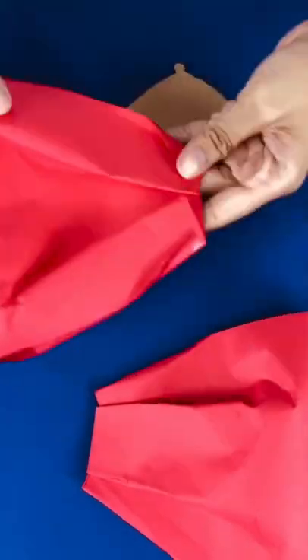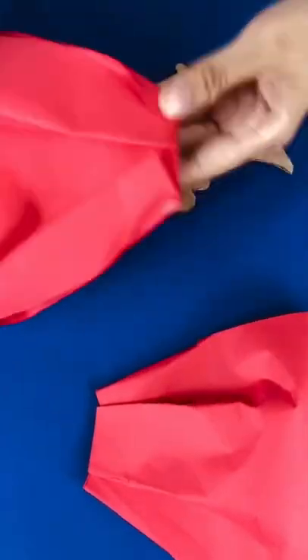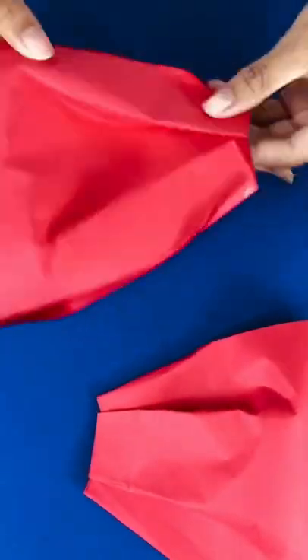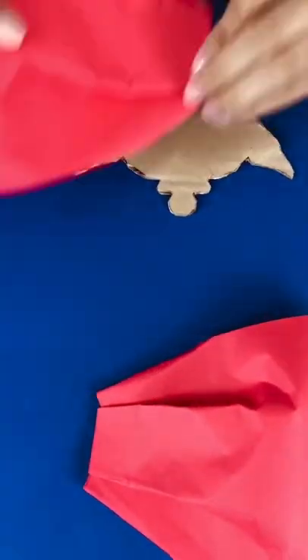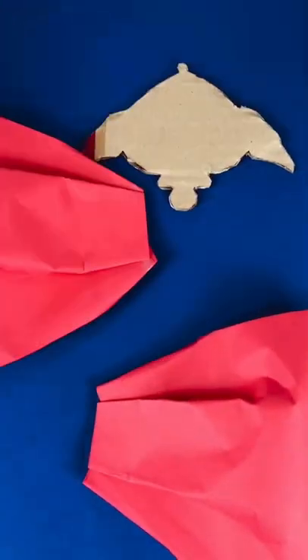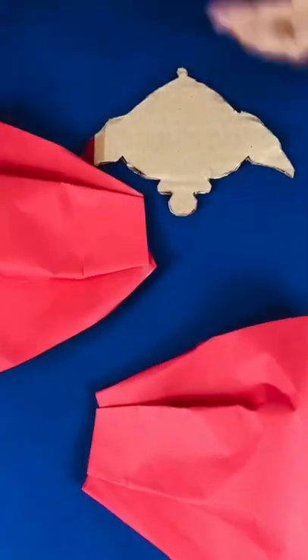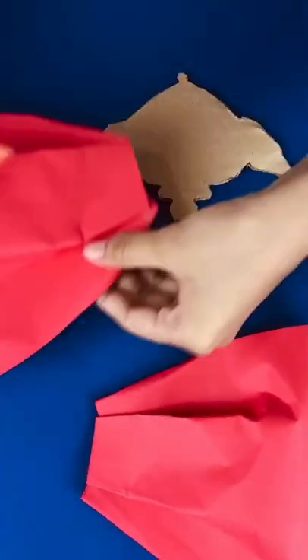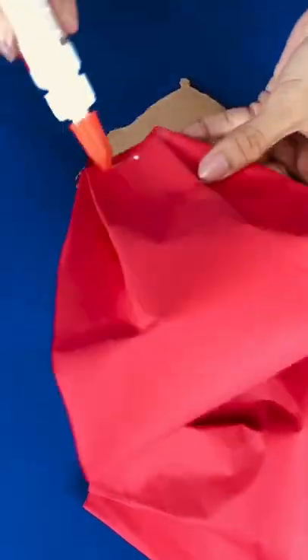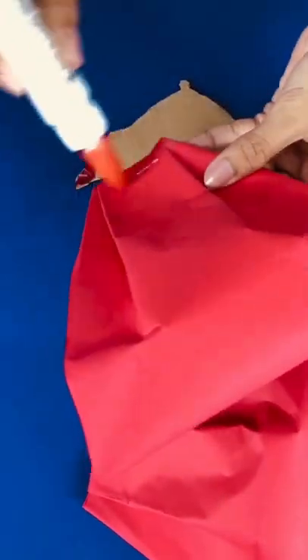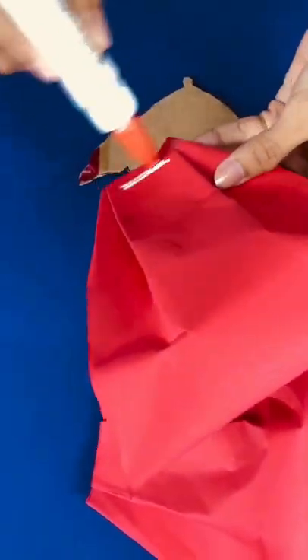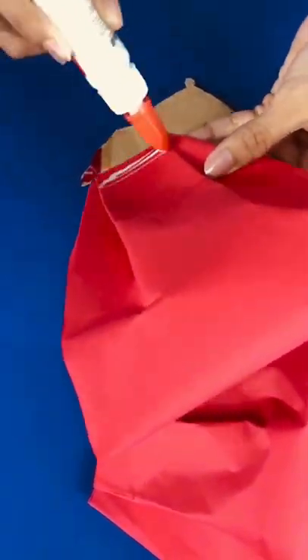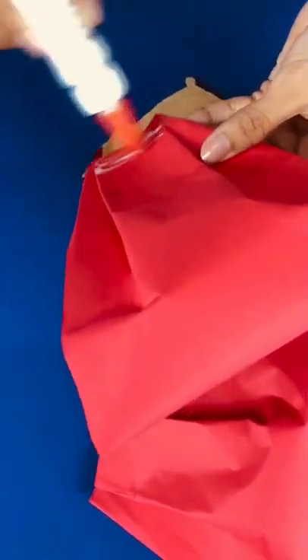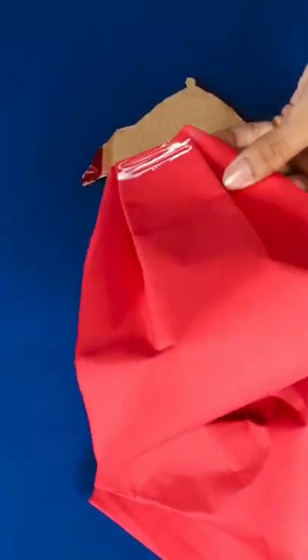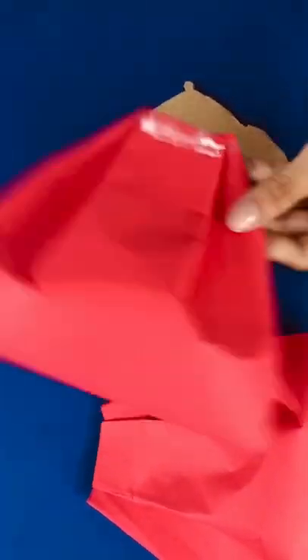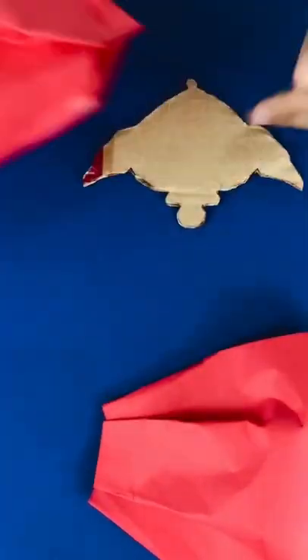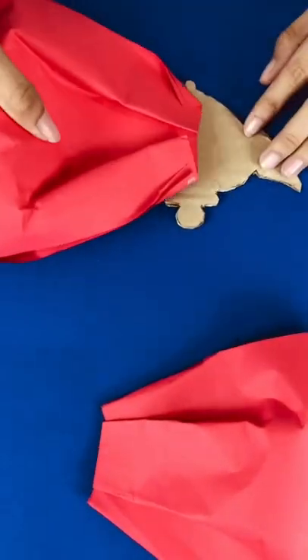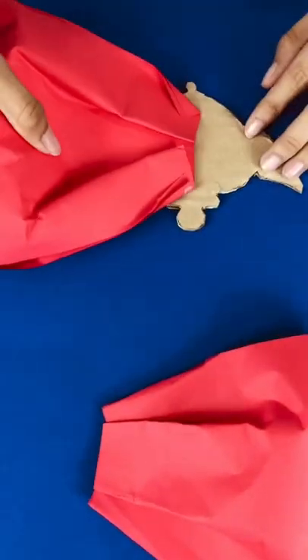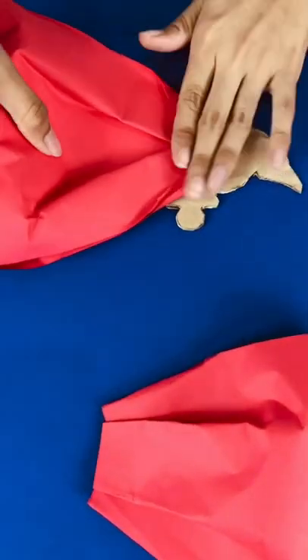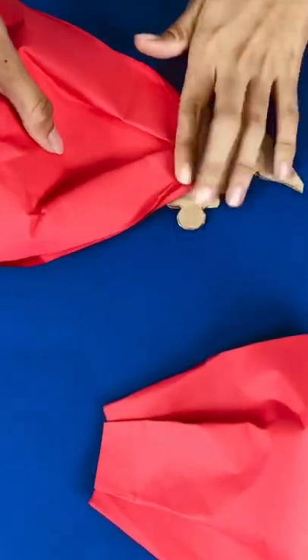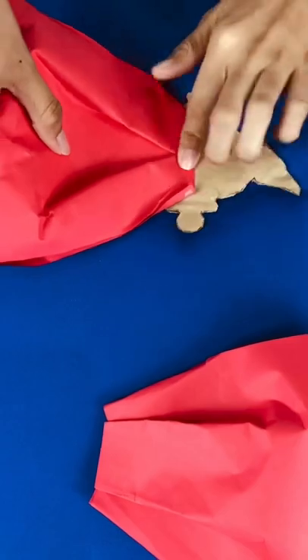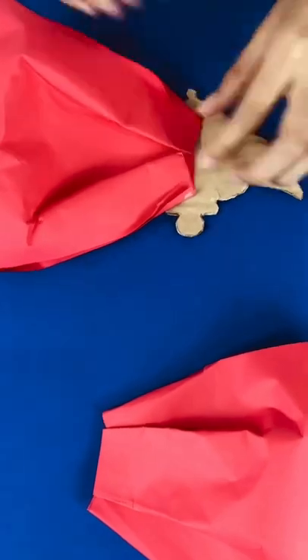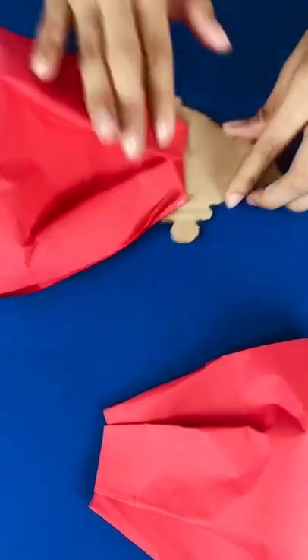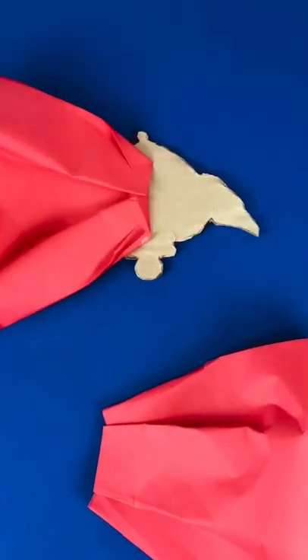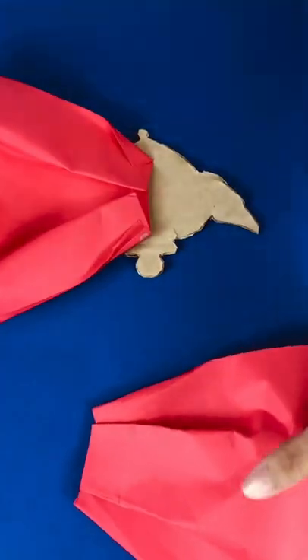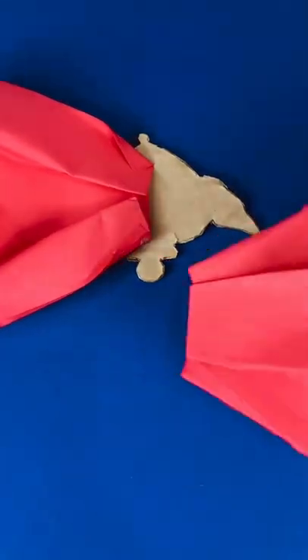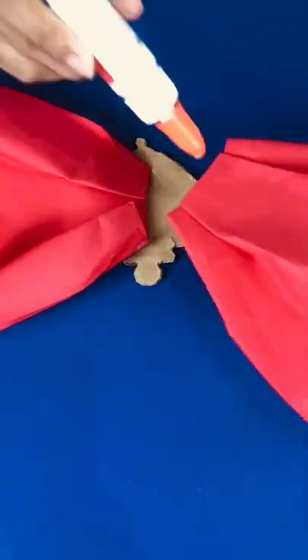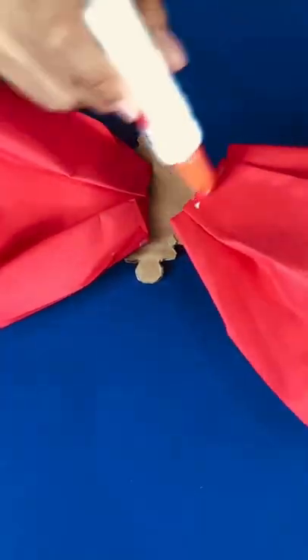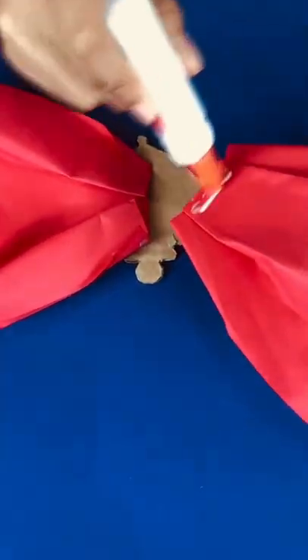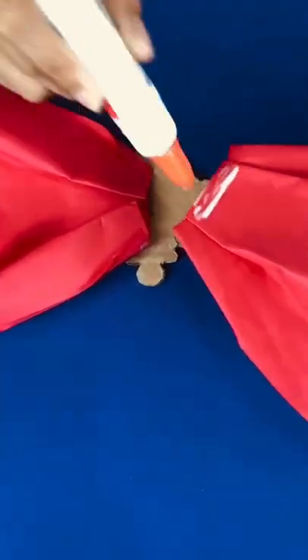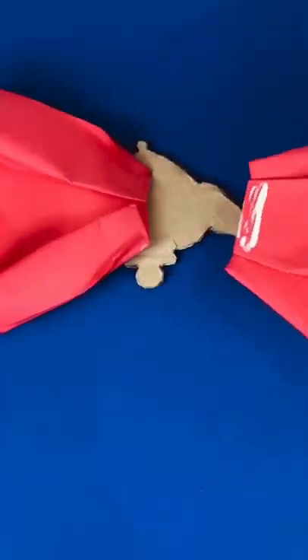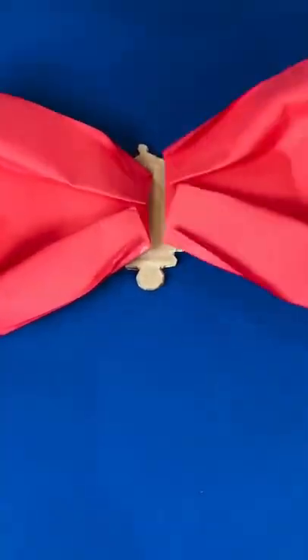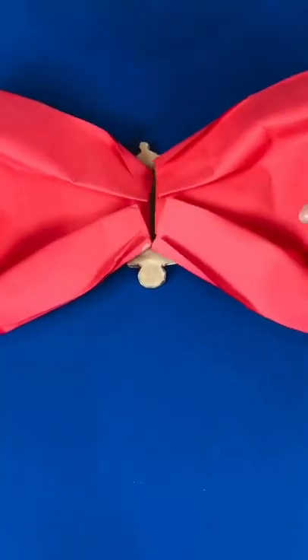Third, attach the brooch to the ribbon using glue, then let it dry.